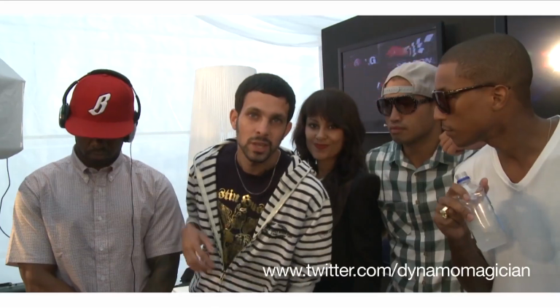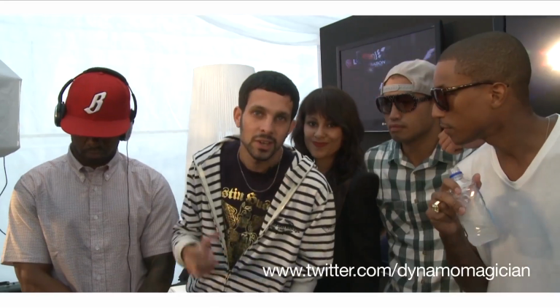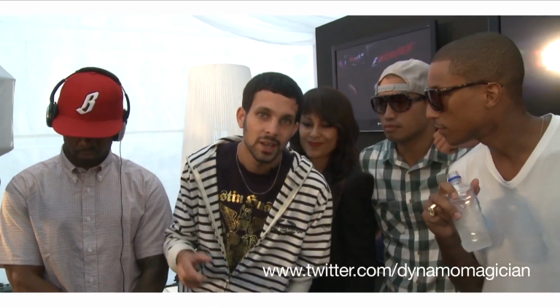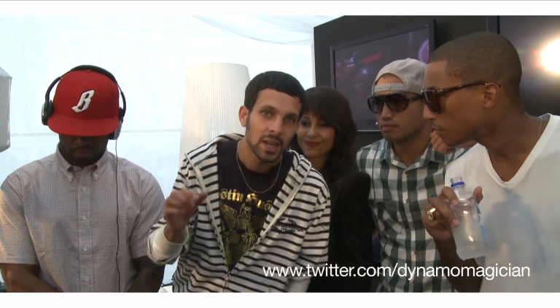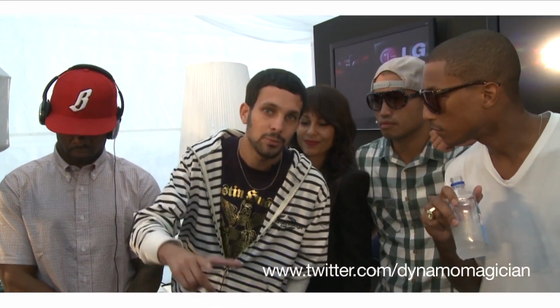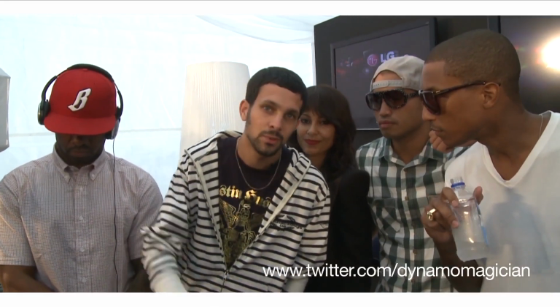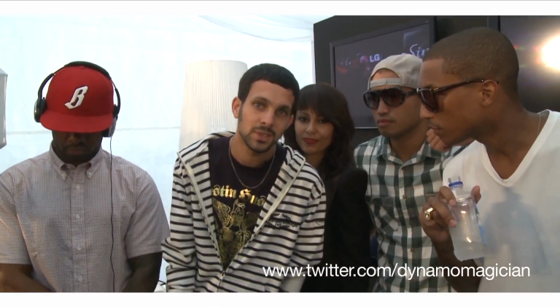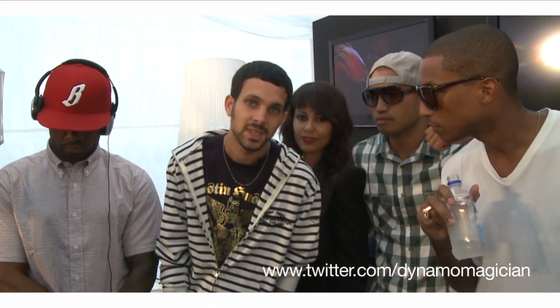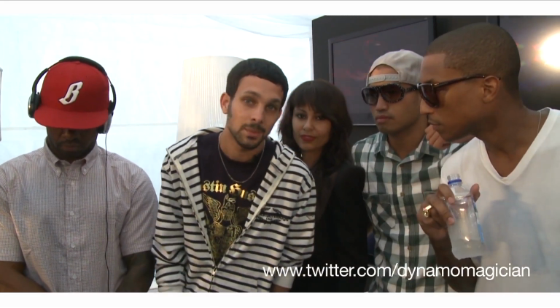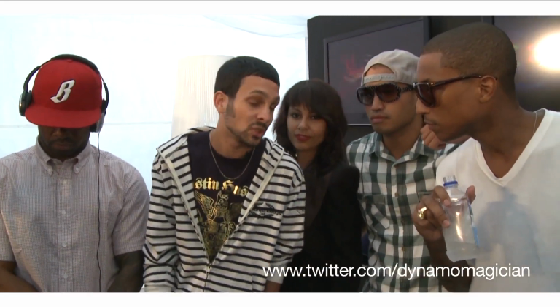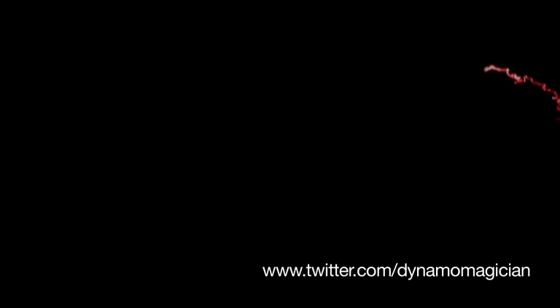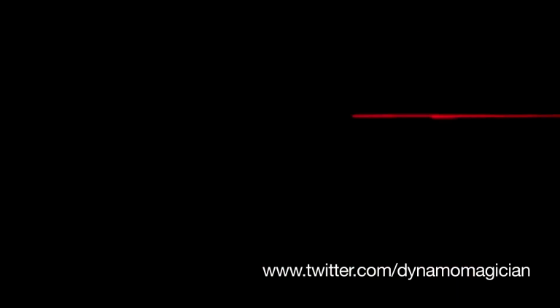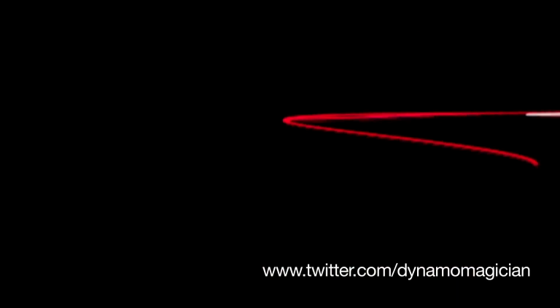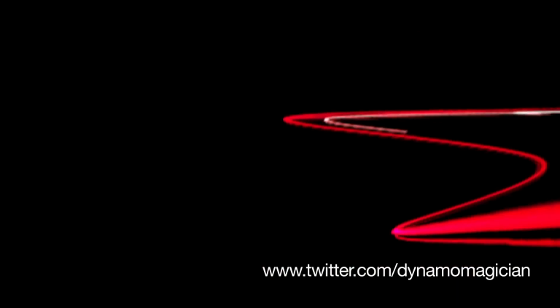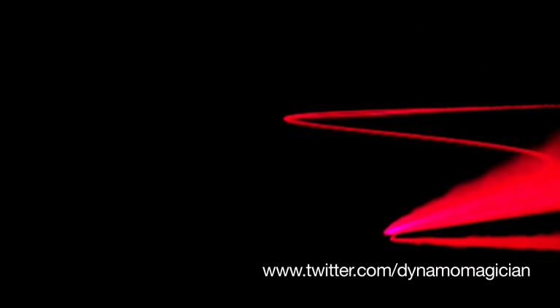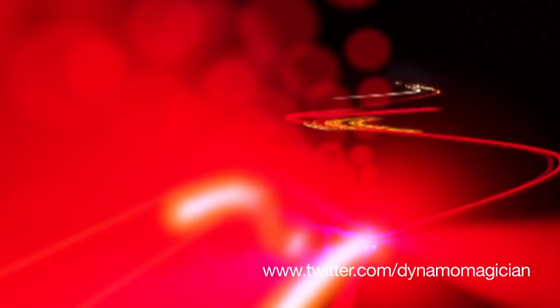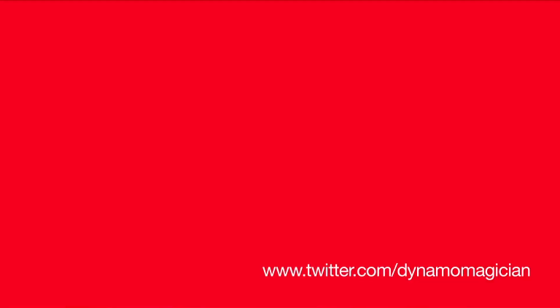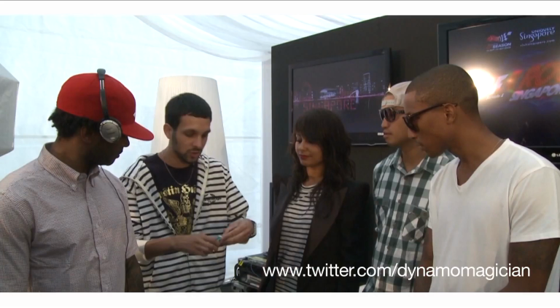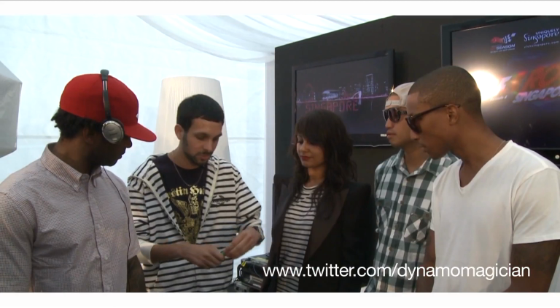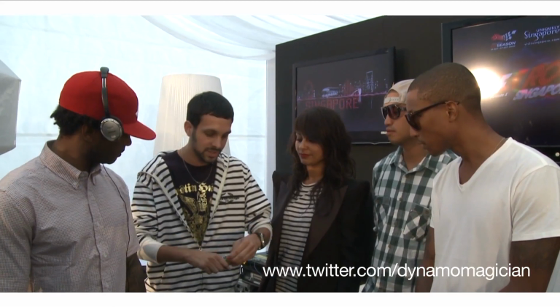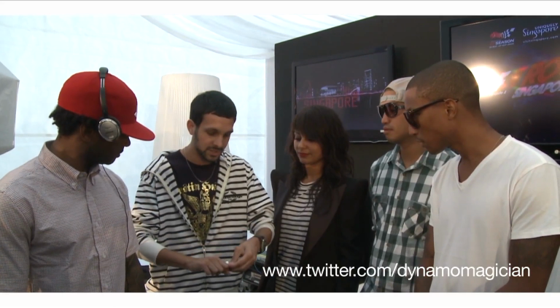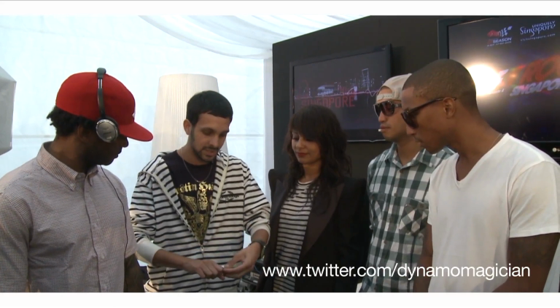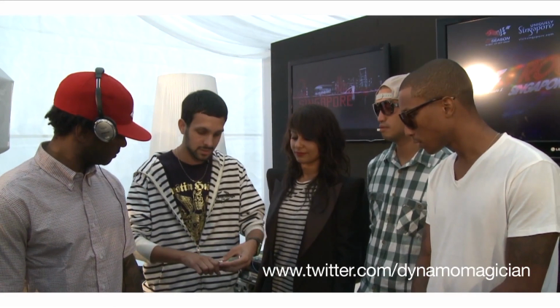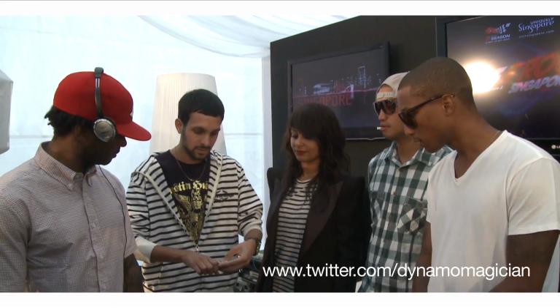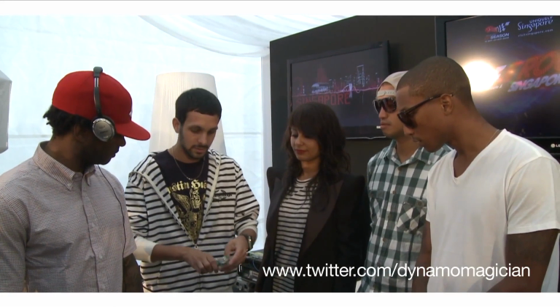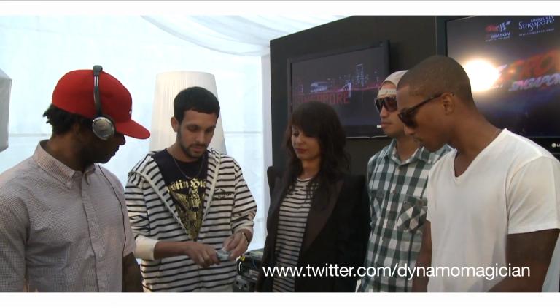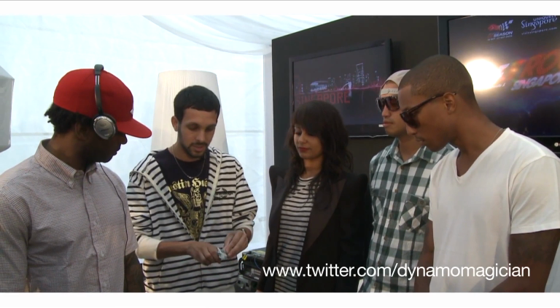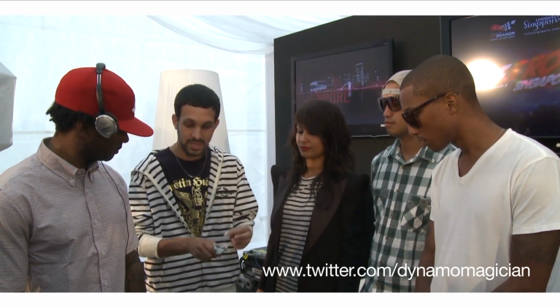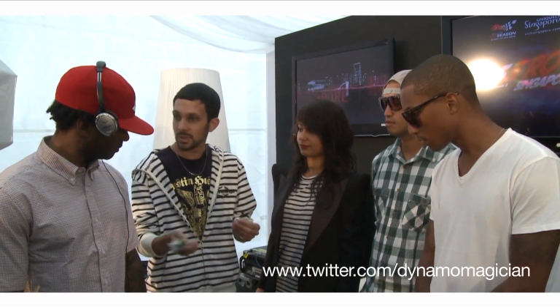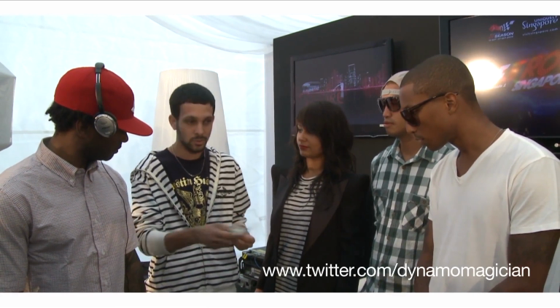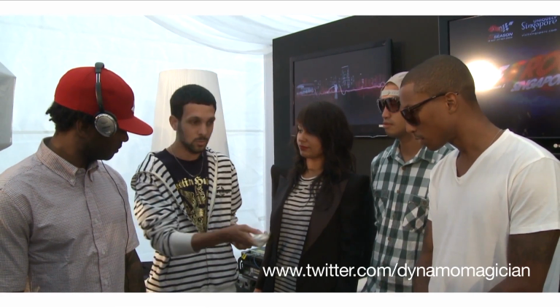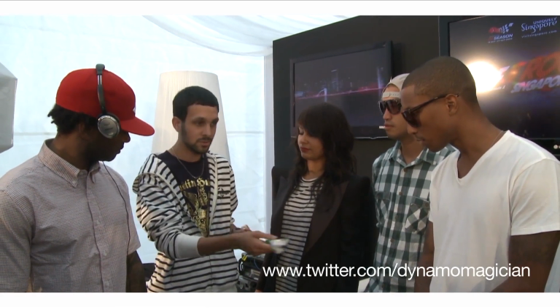We're here at F1 Rocks. I've been joined by NERD. I've got some mints here, yeah? You can take a mint if you want, mate.